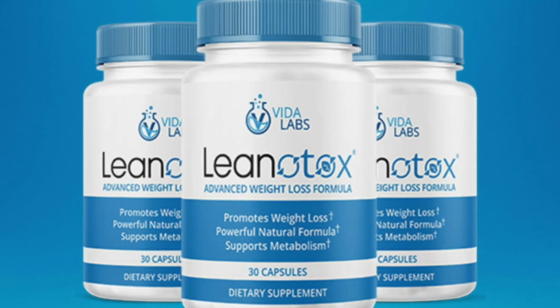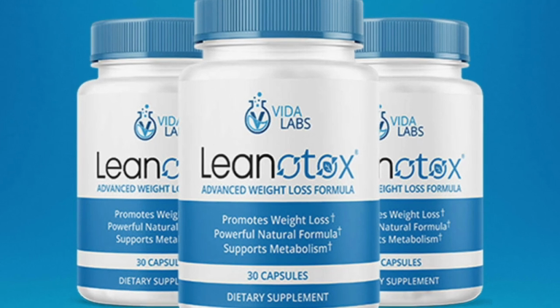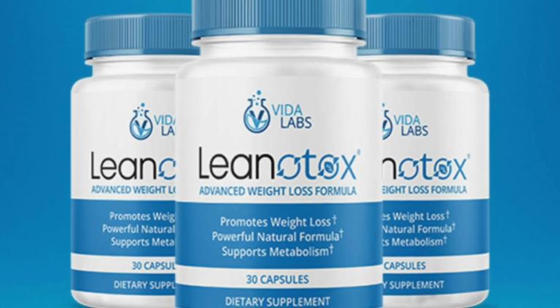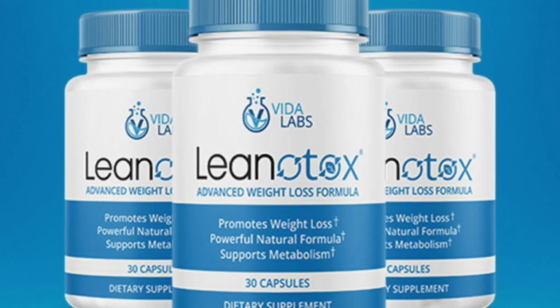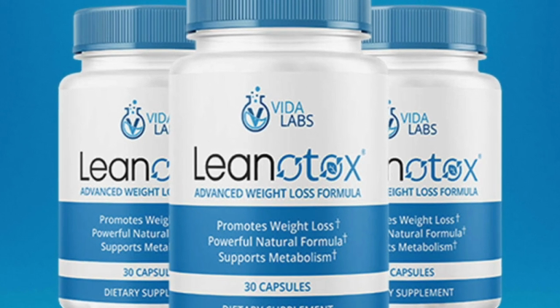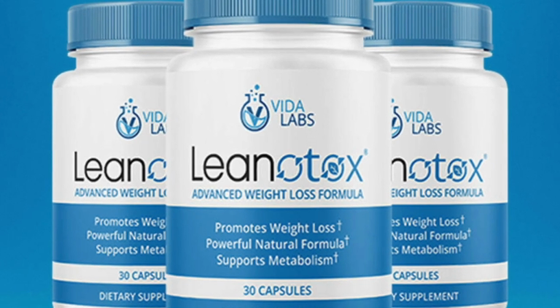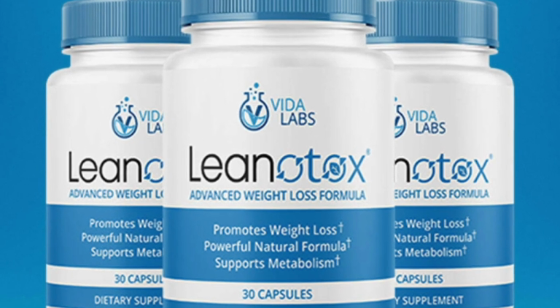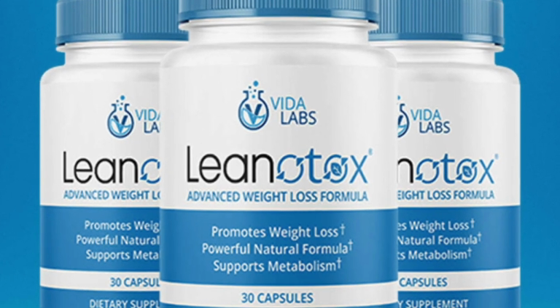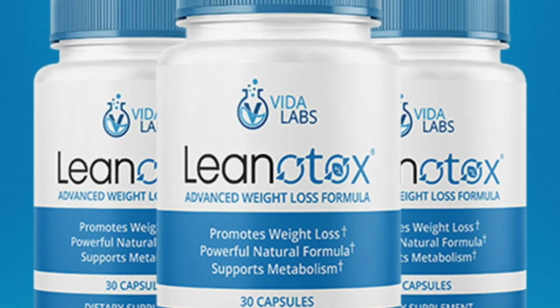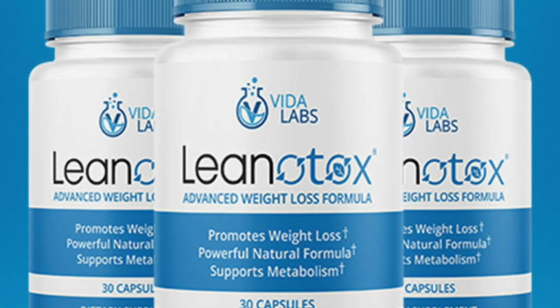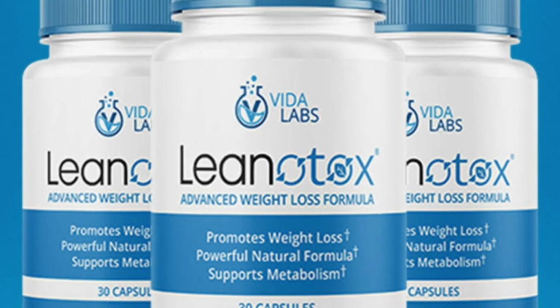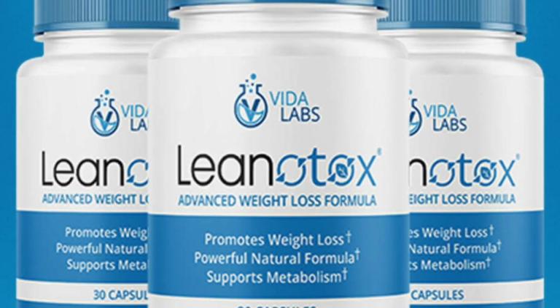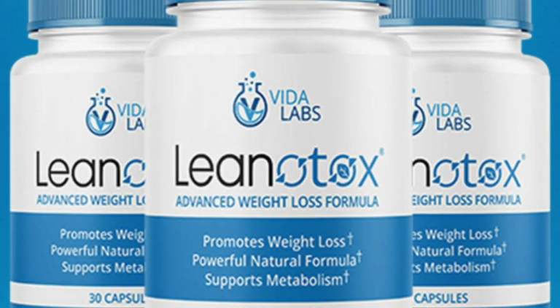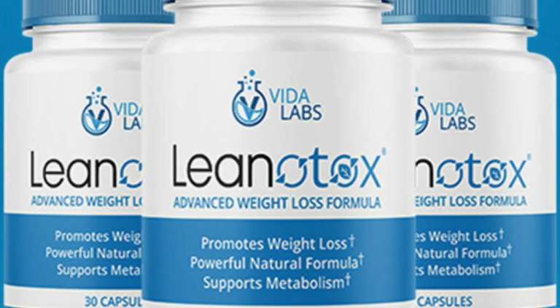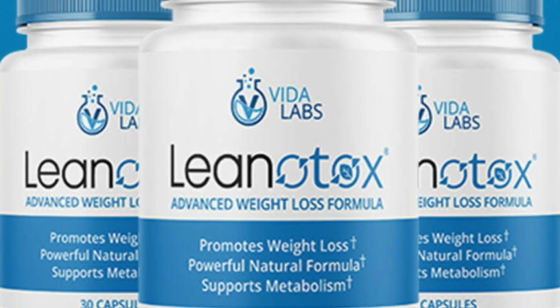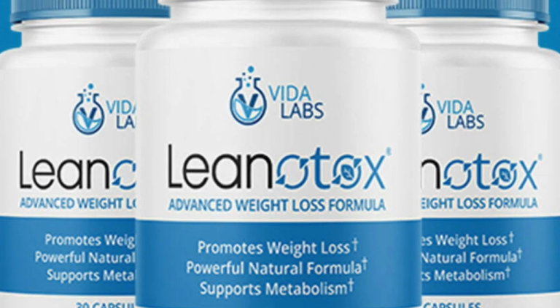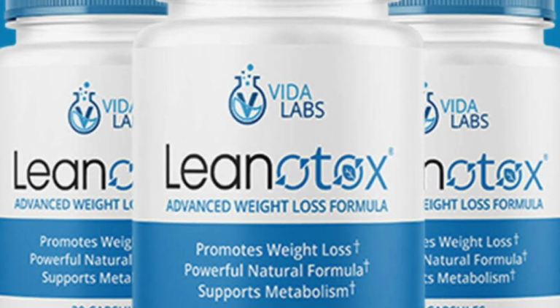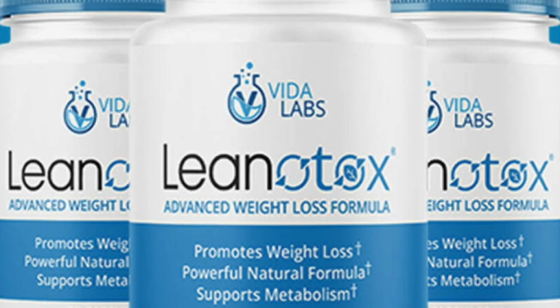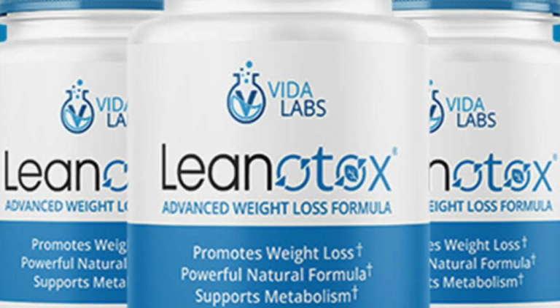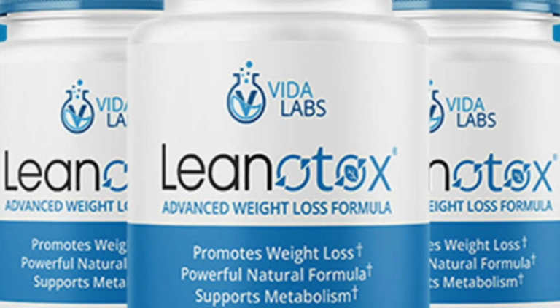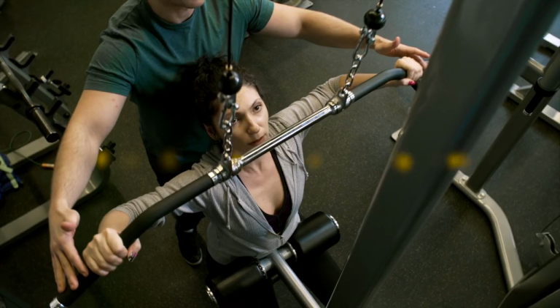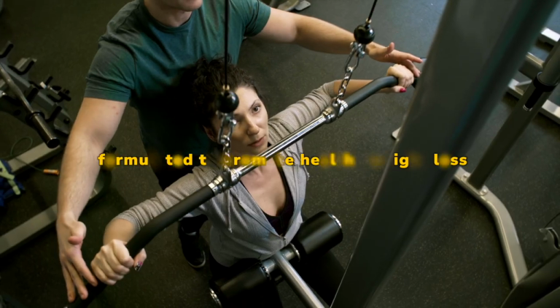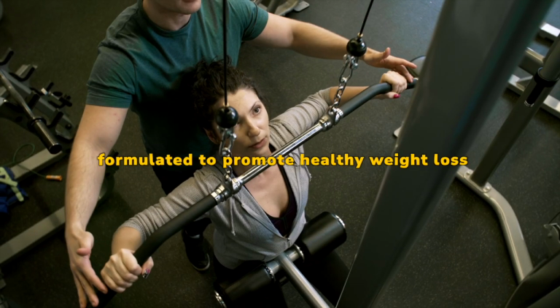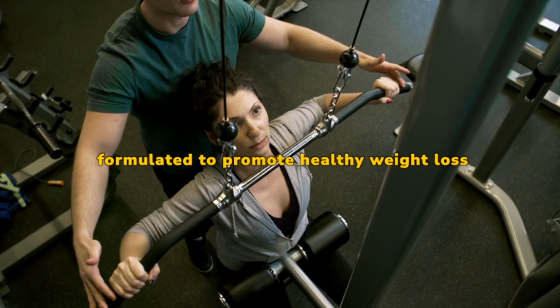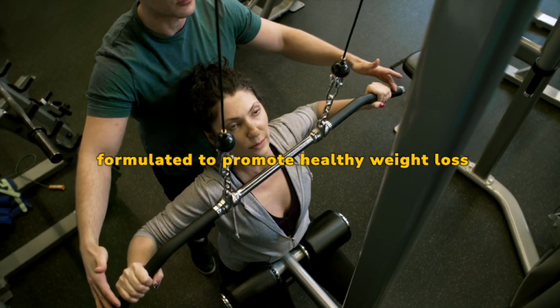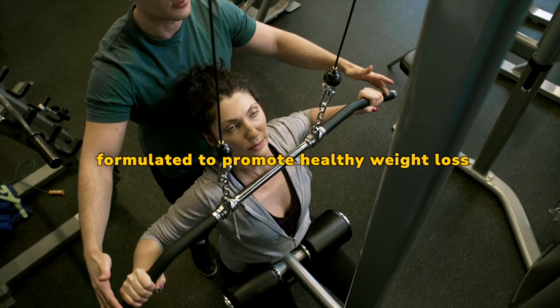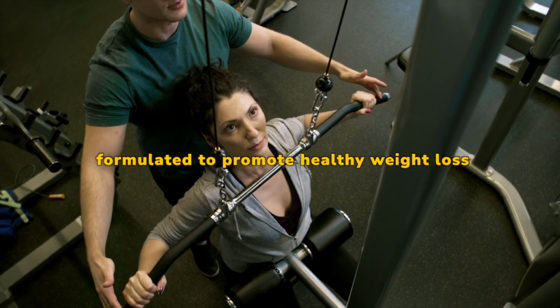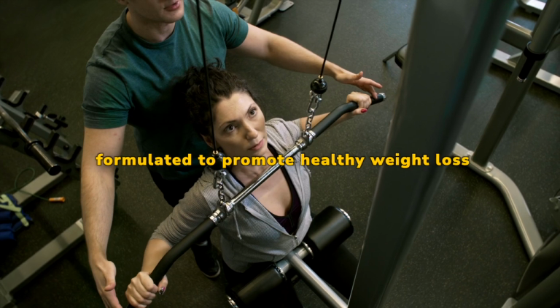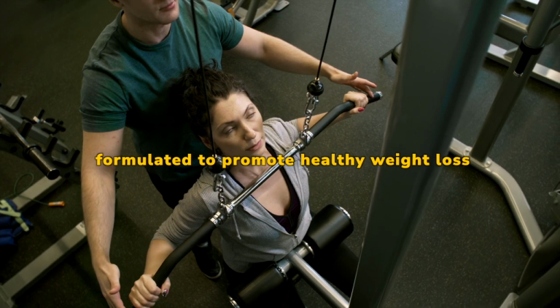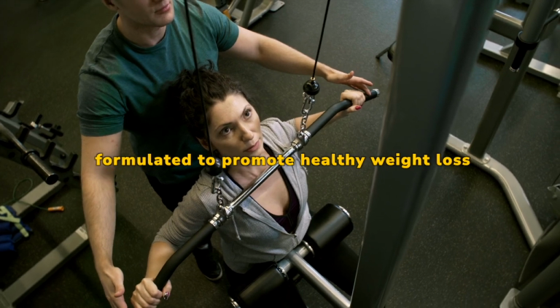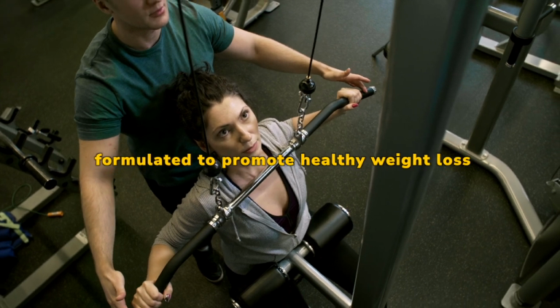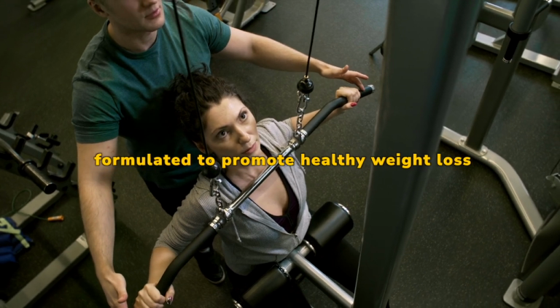What is Lenatox? Lenatox is a weight loss supplement formulated to promote healthy weight loss.